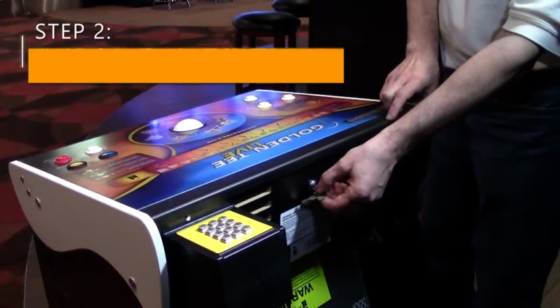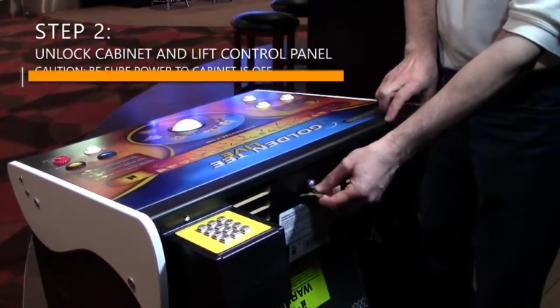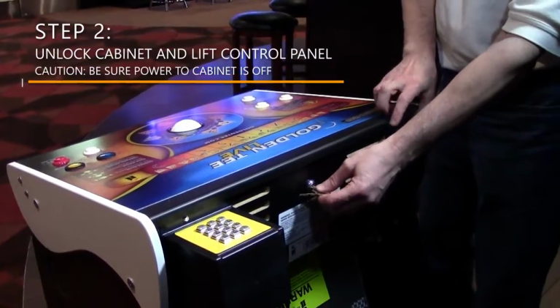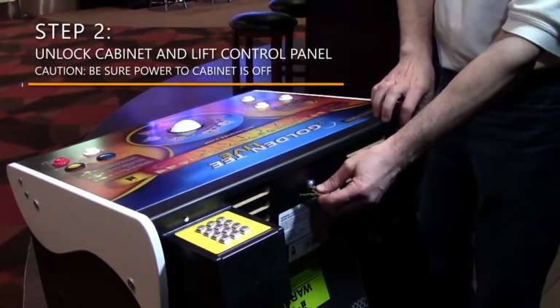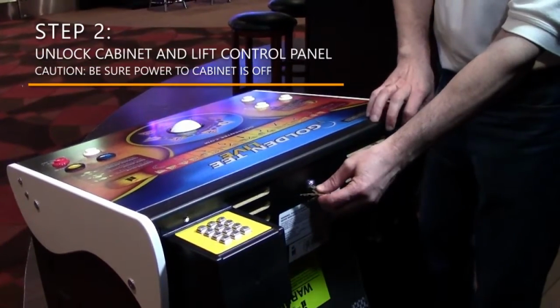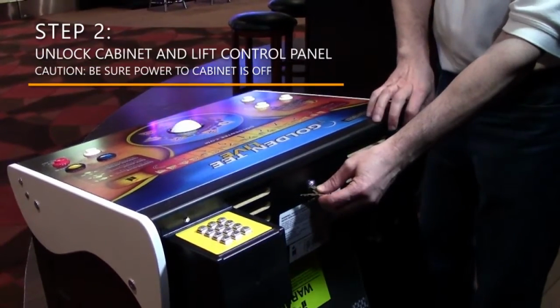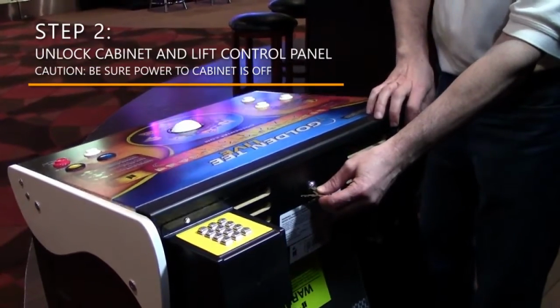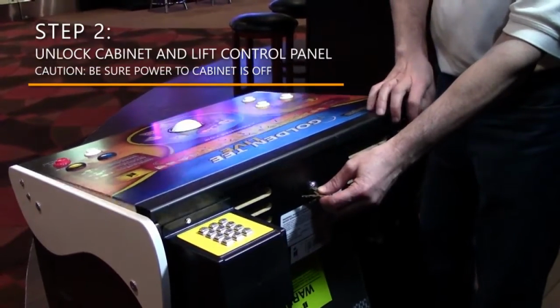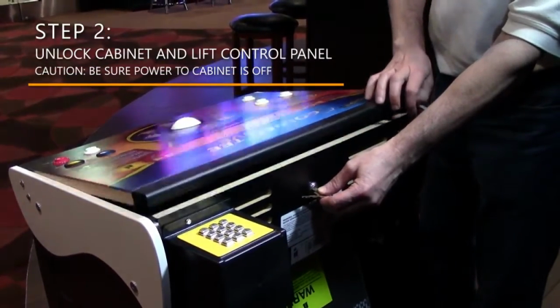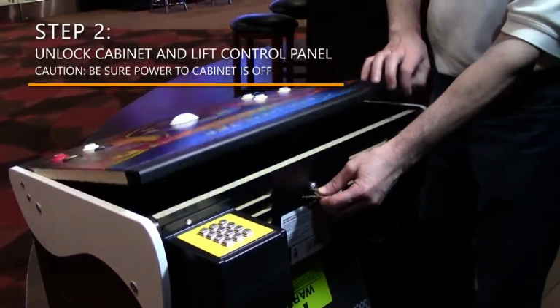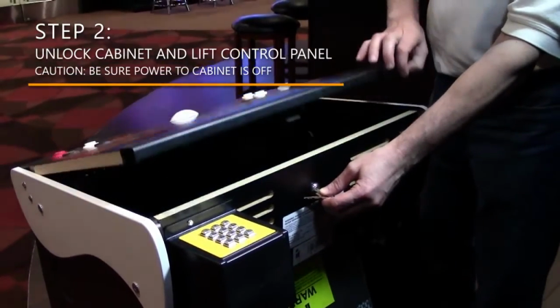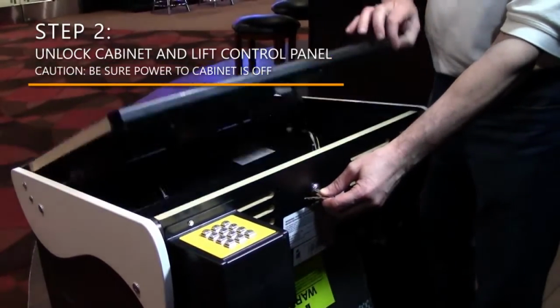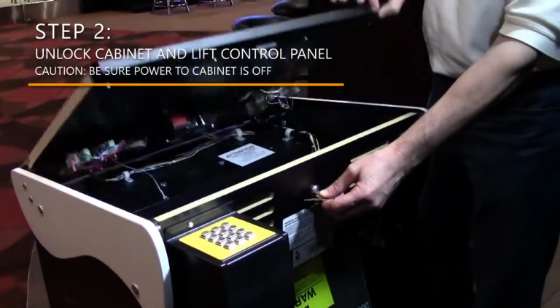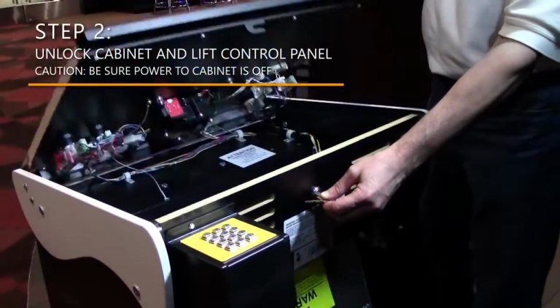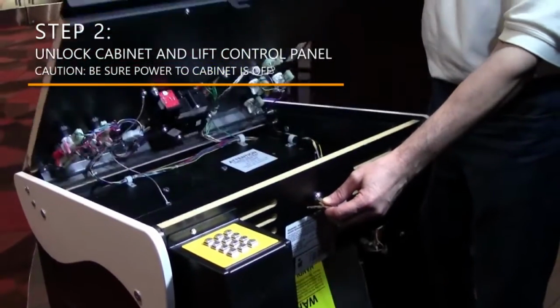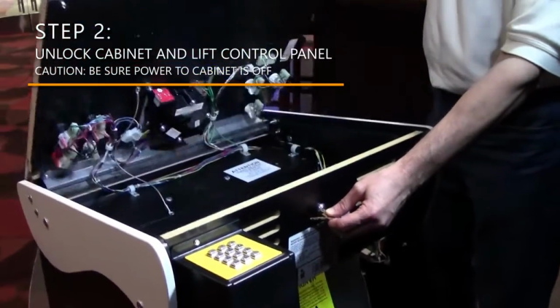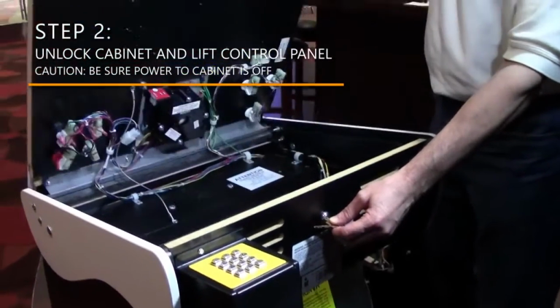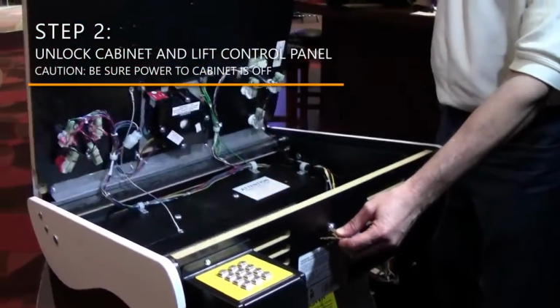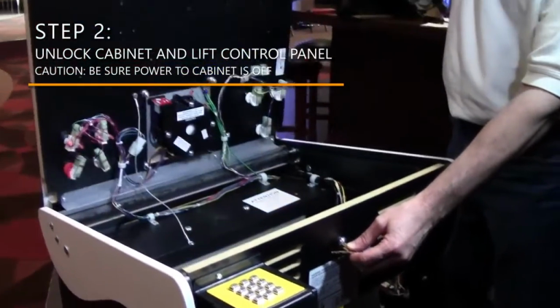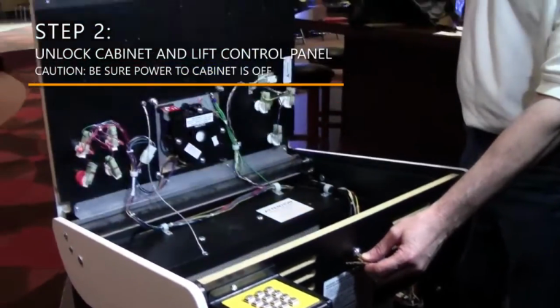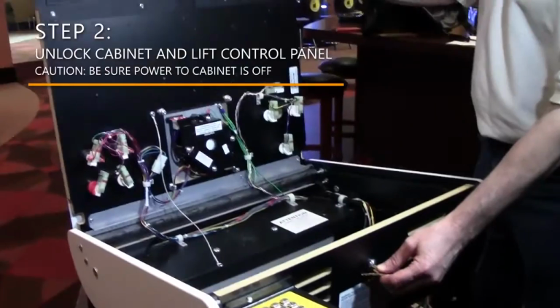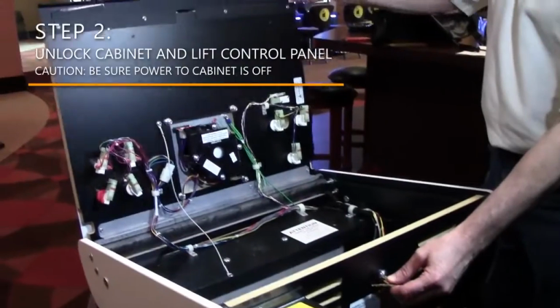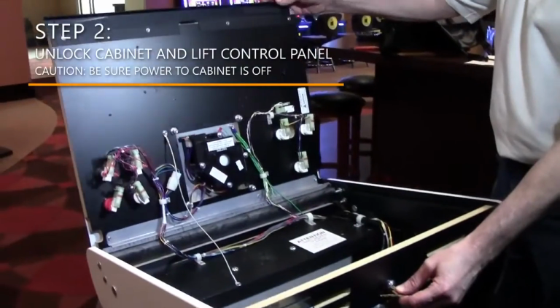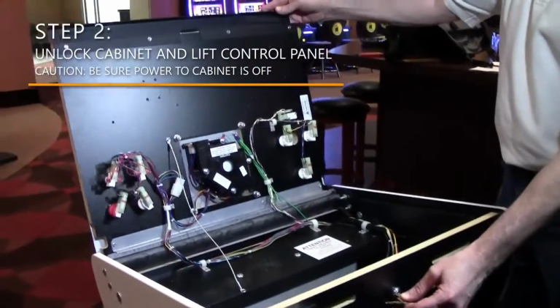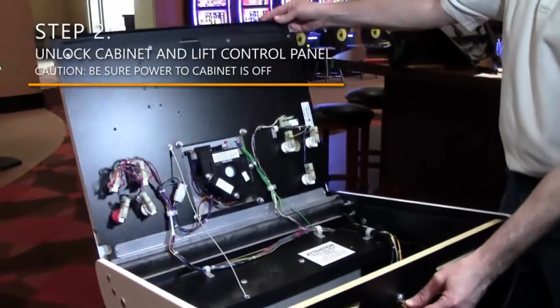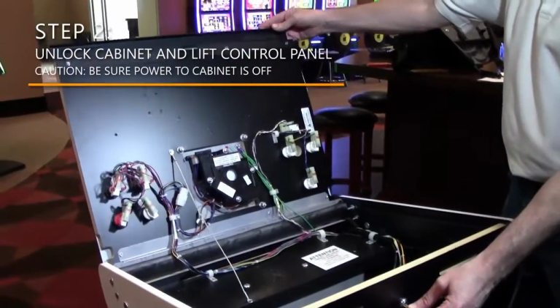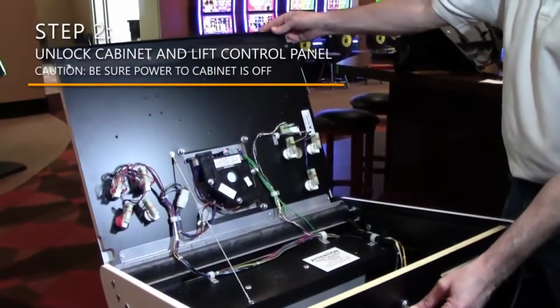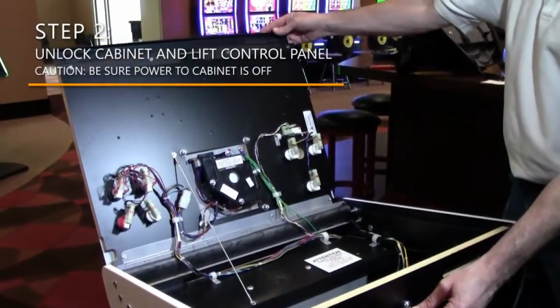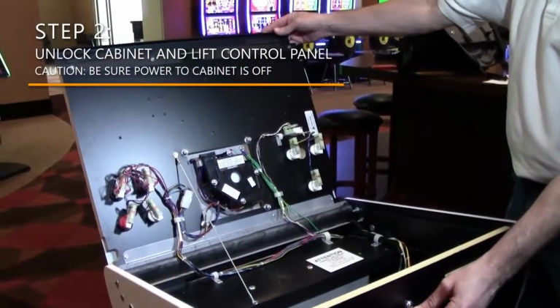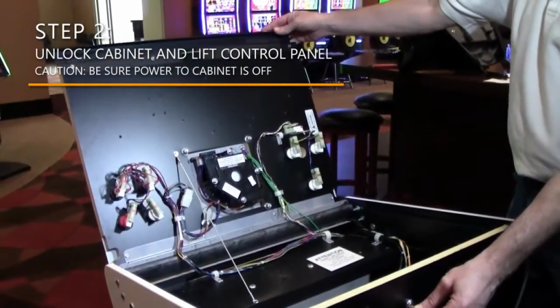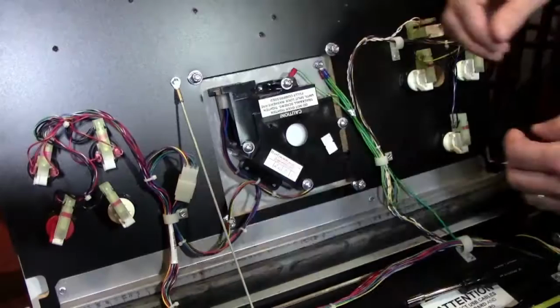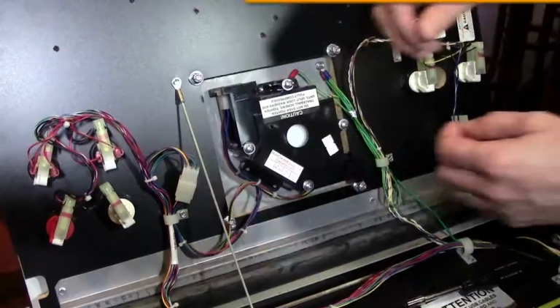Step 2. Unlock the cabinet and lift the control panel. Be sure that the power to the cabinet is off.